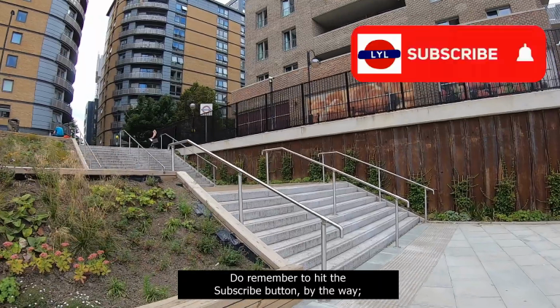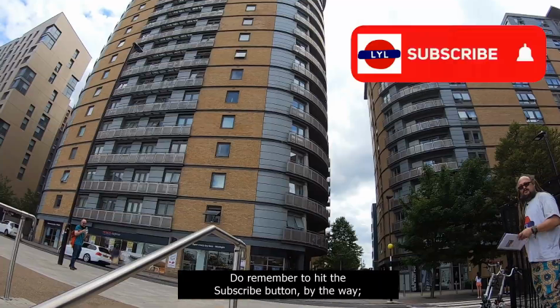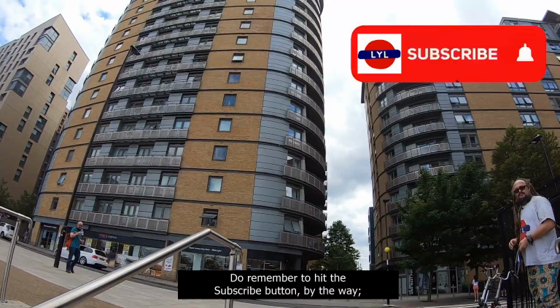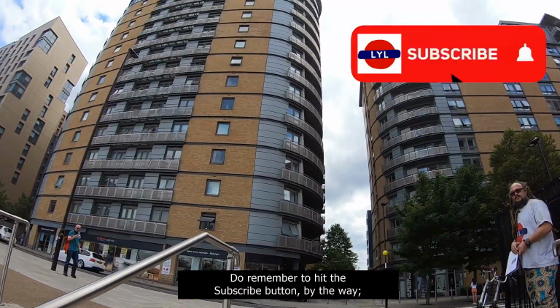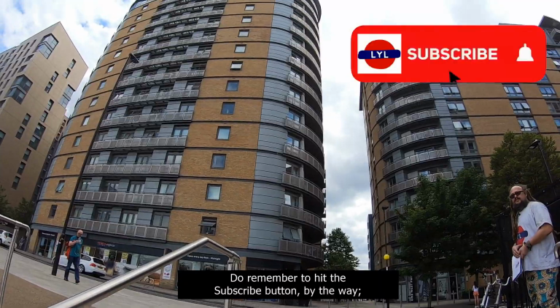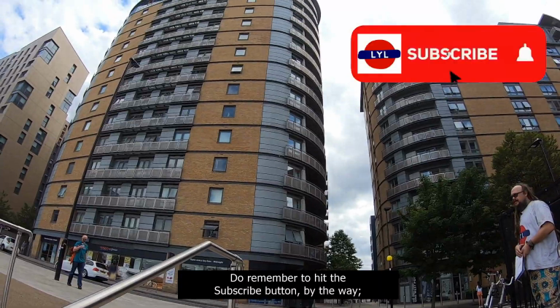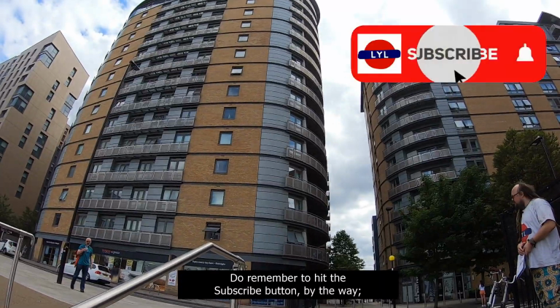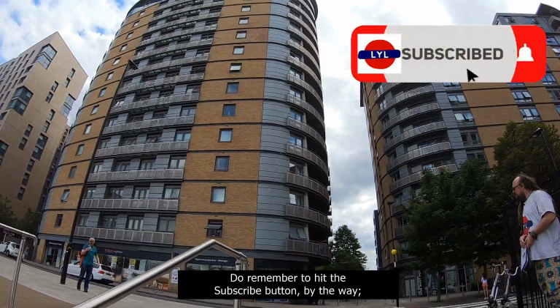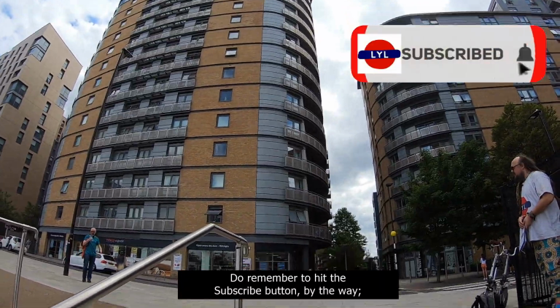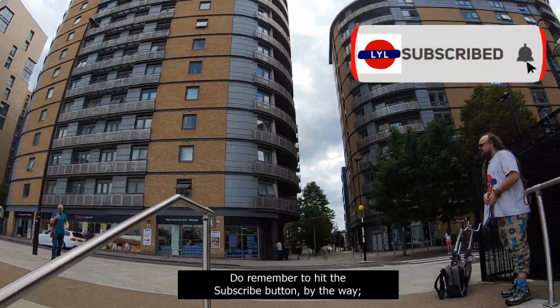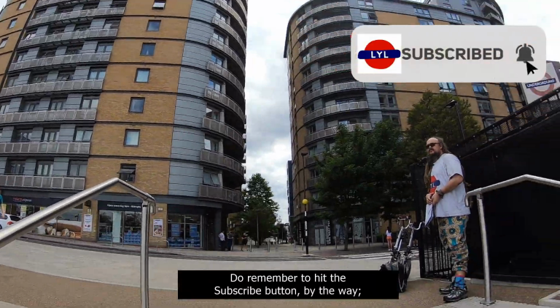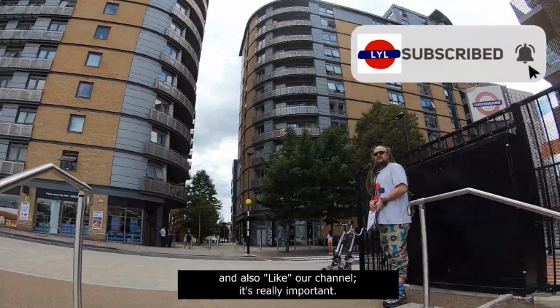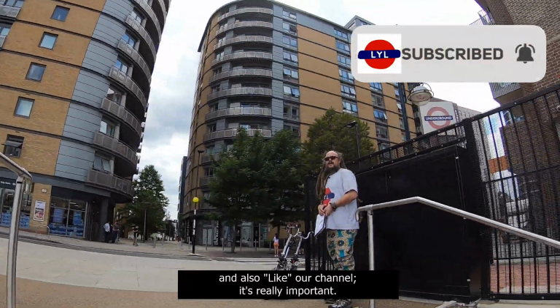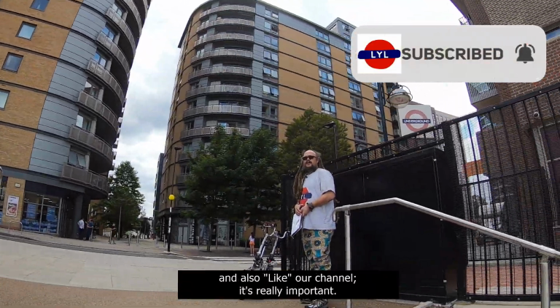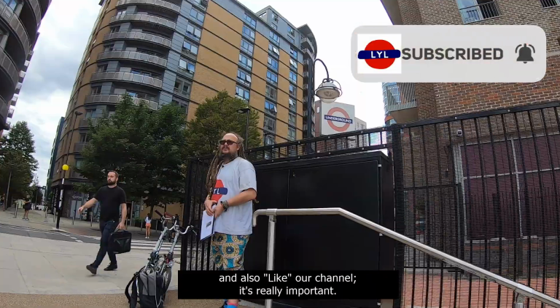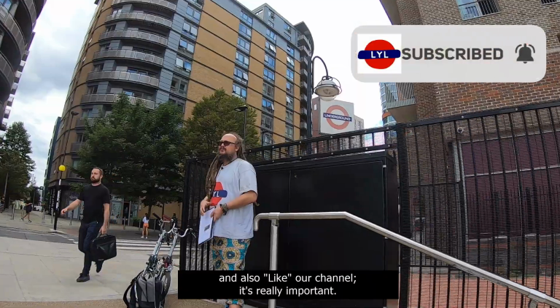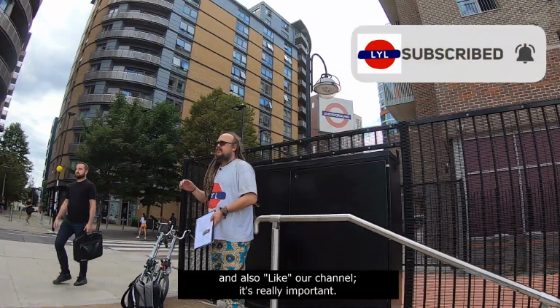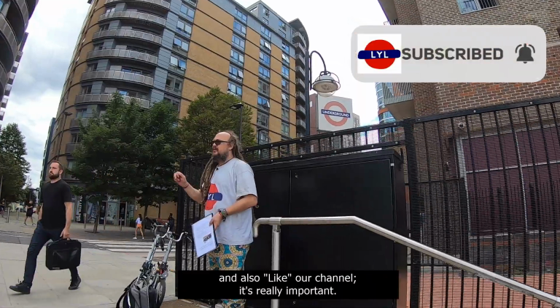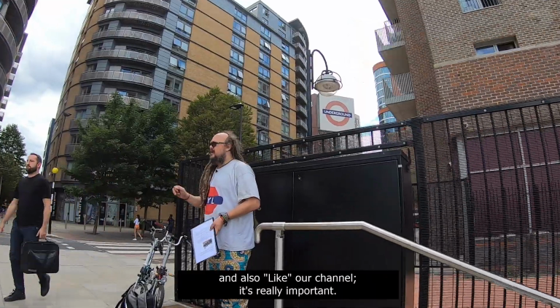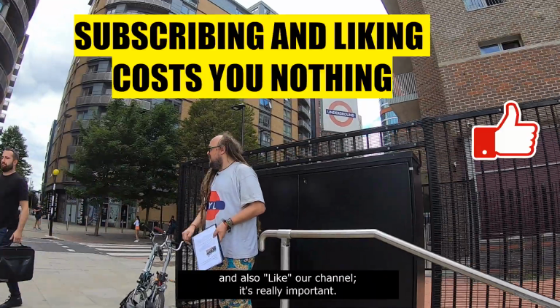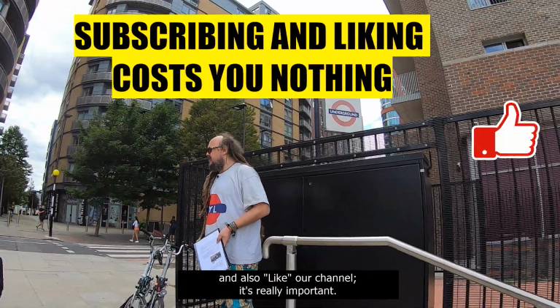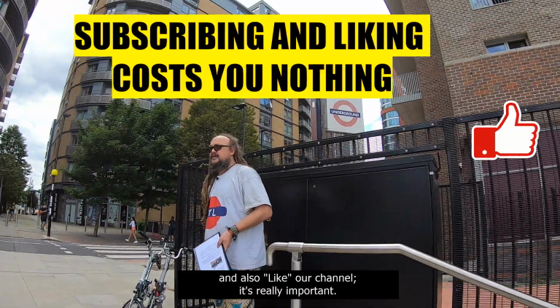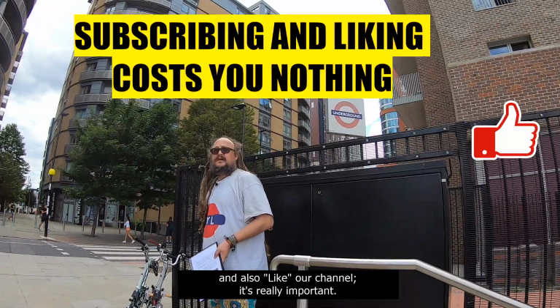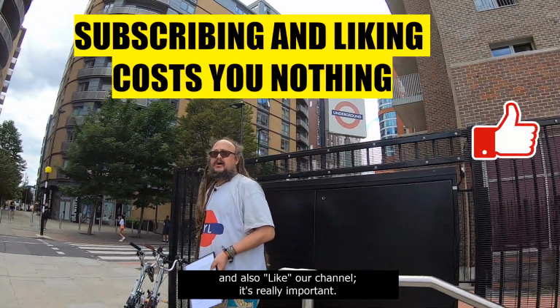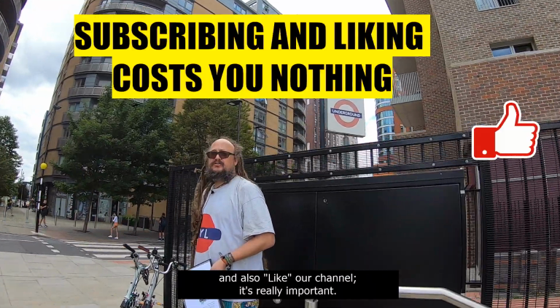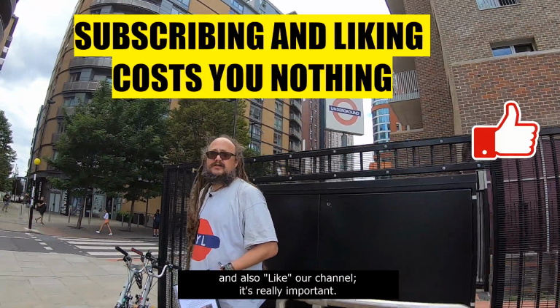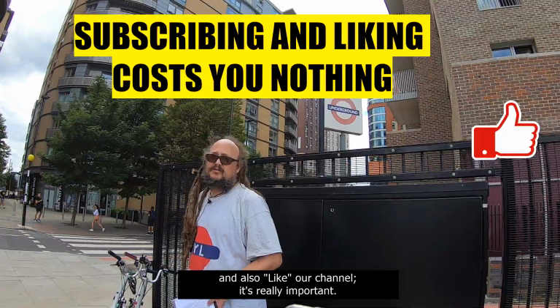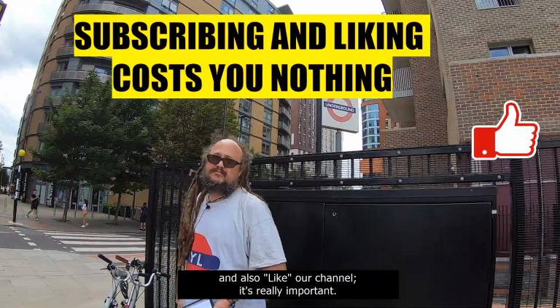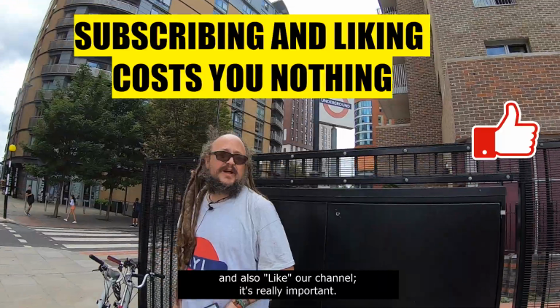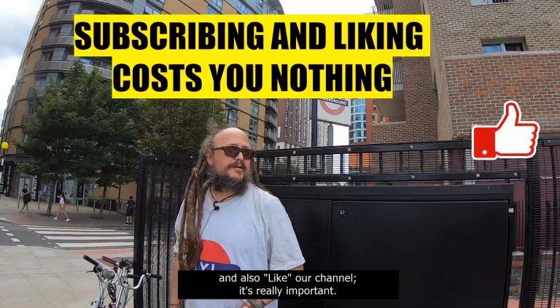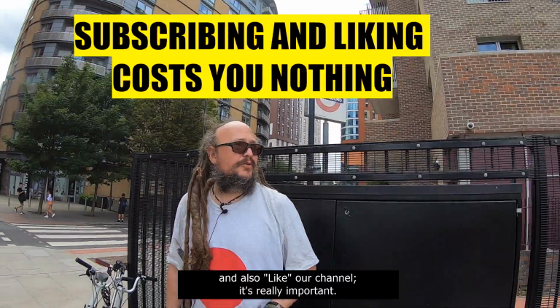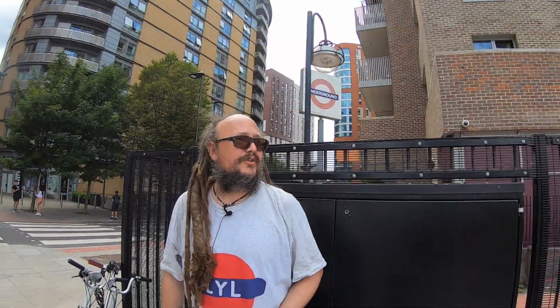Do remember to hit the subscribe button, by the way, and also like our channel. It's really important.